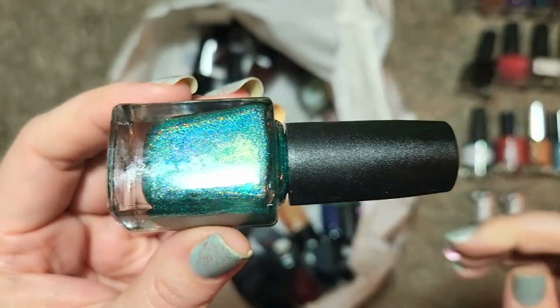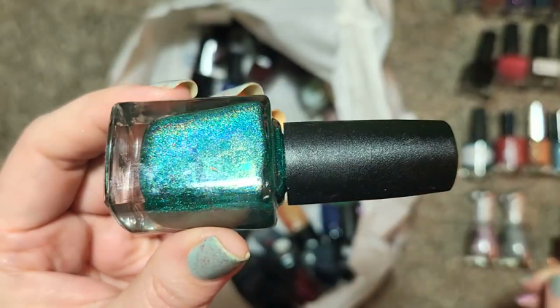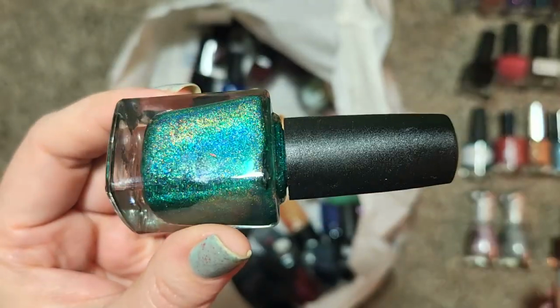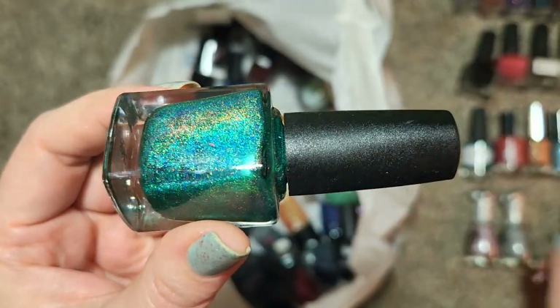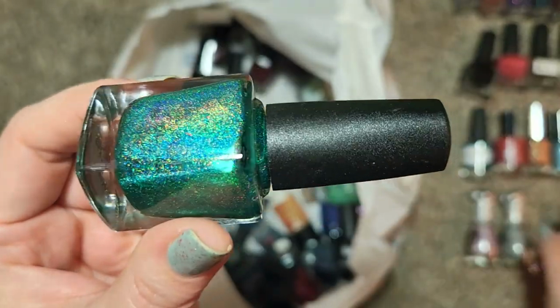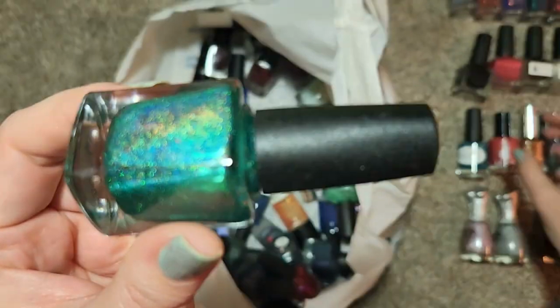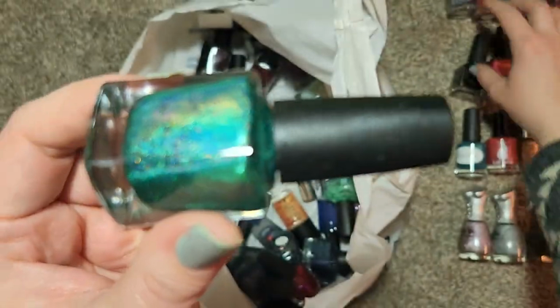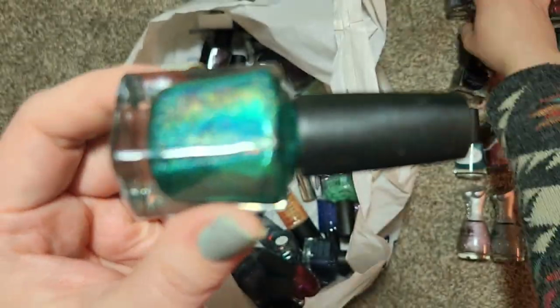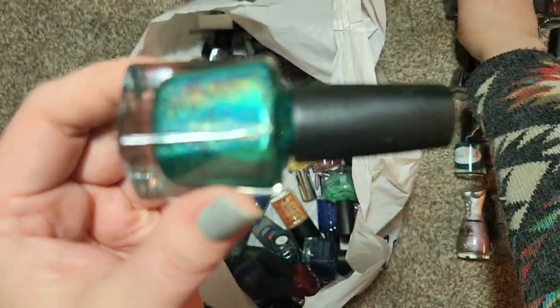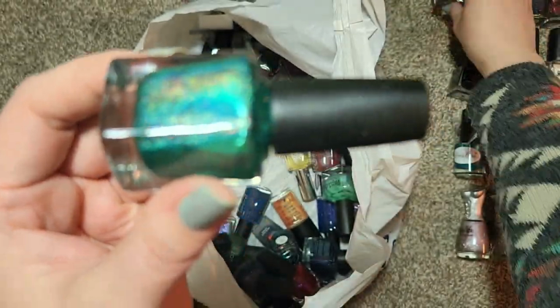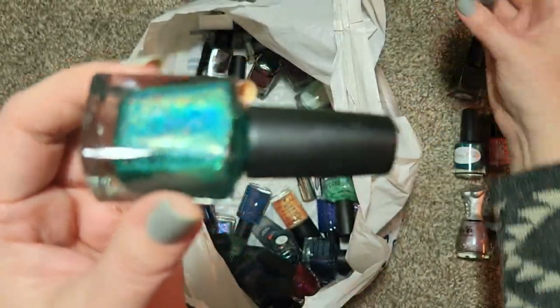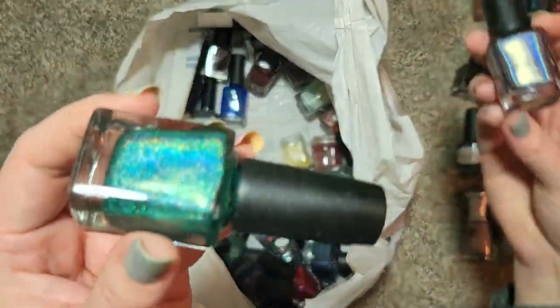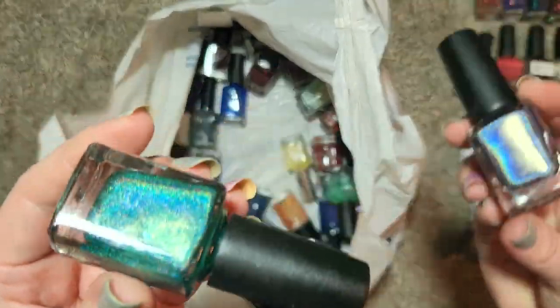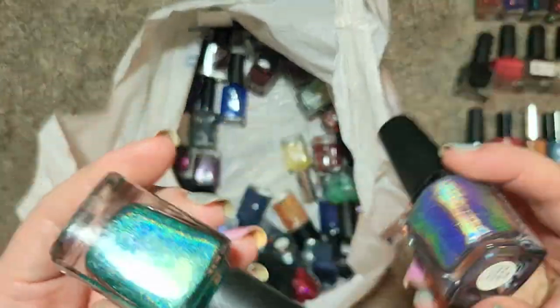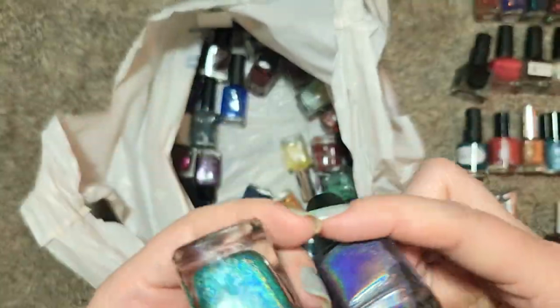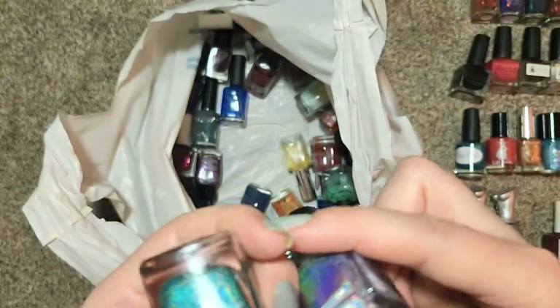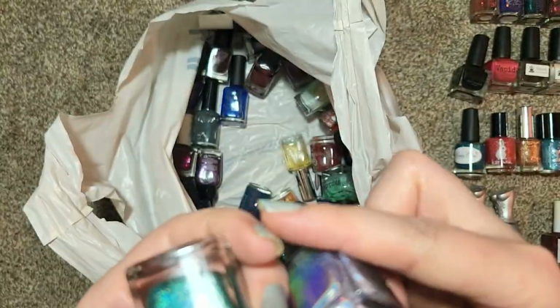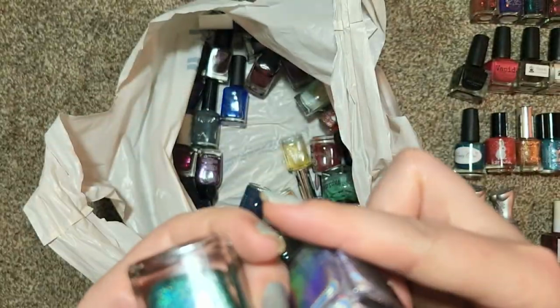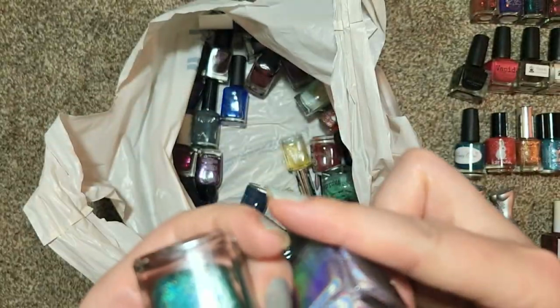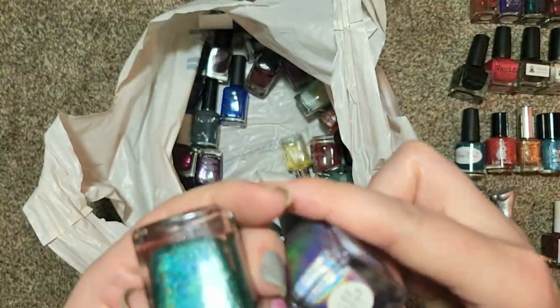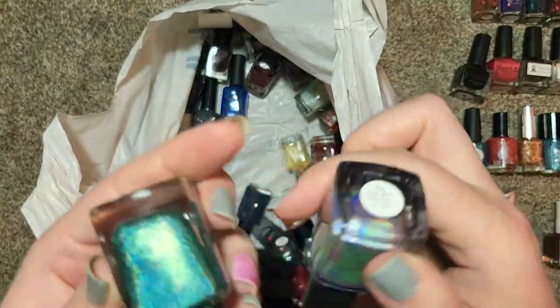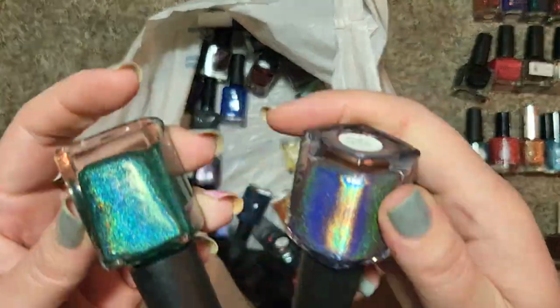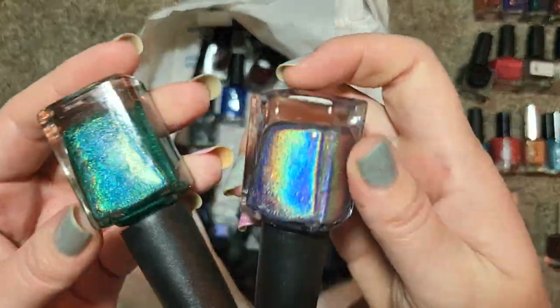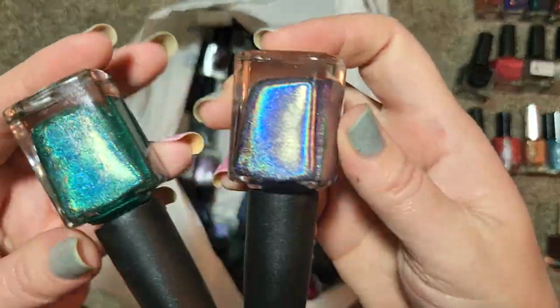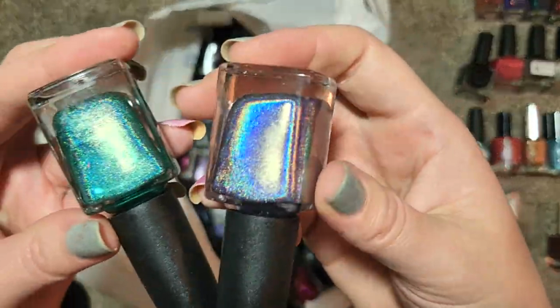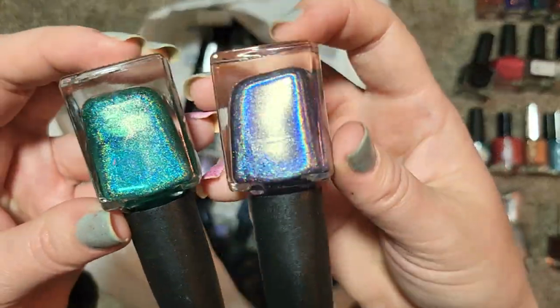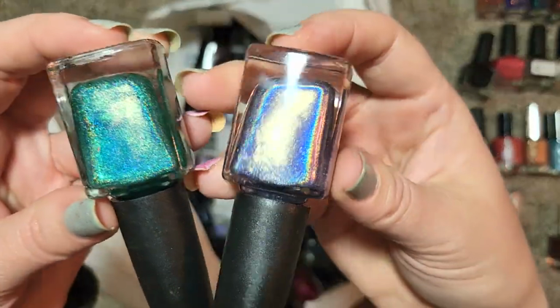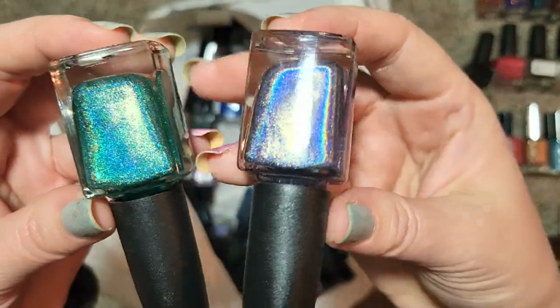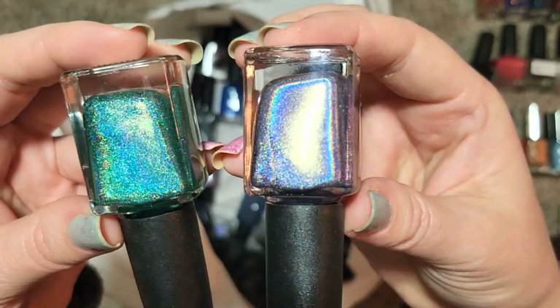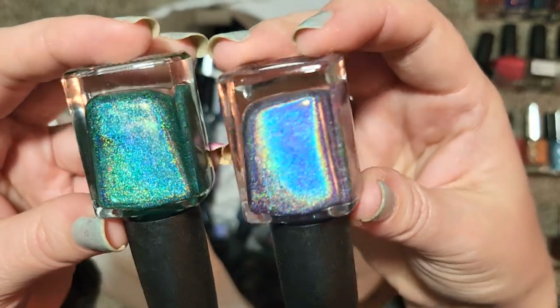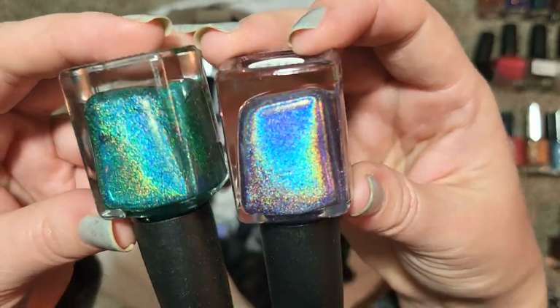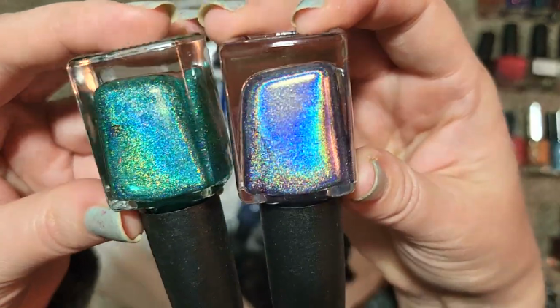Next up we have another from CBL called BAM from Summer 2016 — another holo. The holos from this brand are just amazing, and this kind of falls into the same realm as My Big Girl Panties as far as how the holo looks.